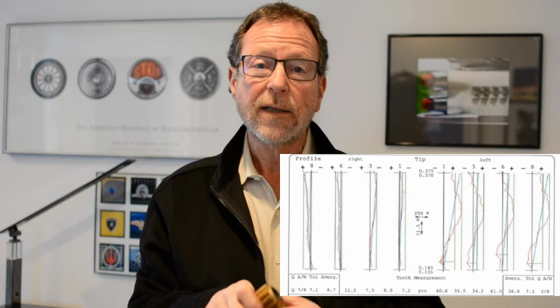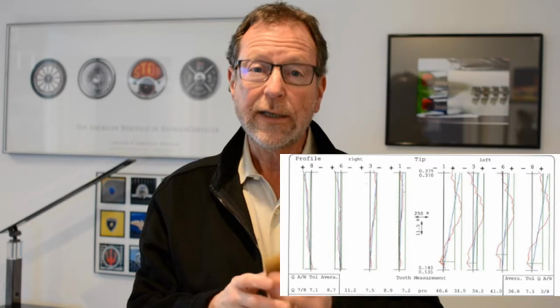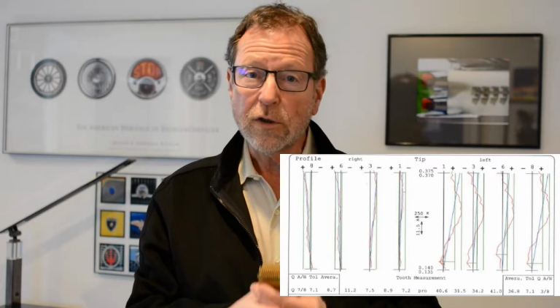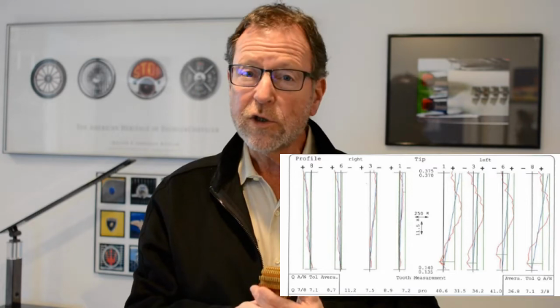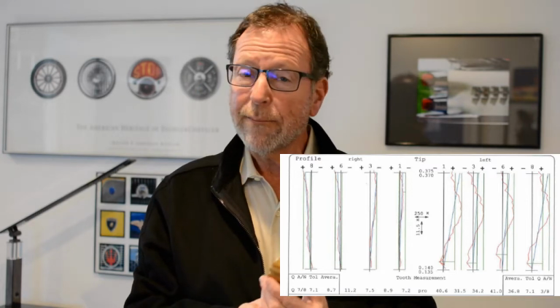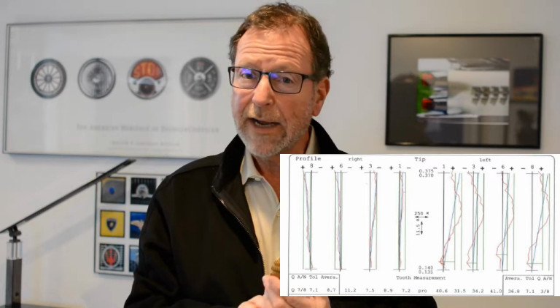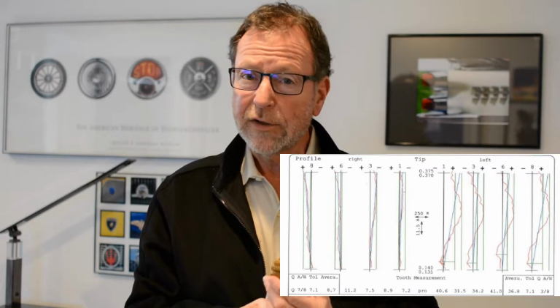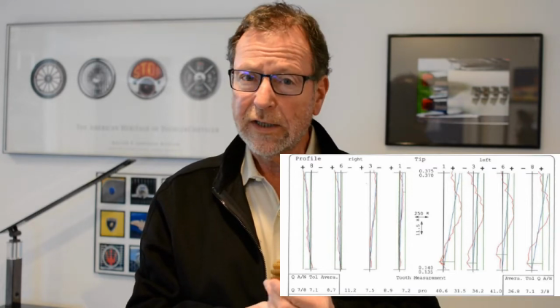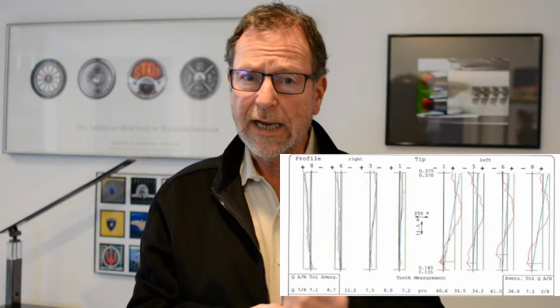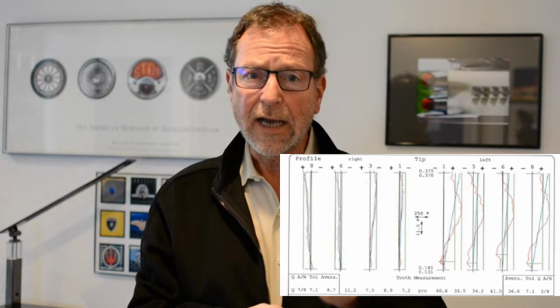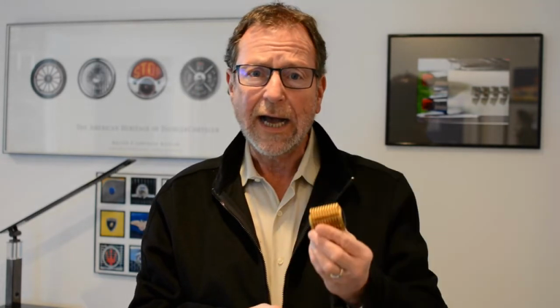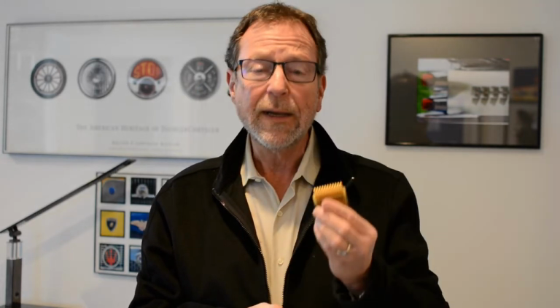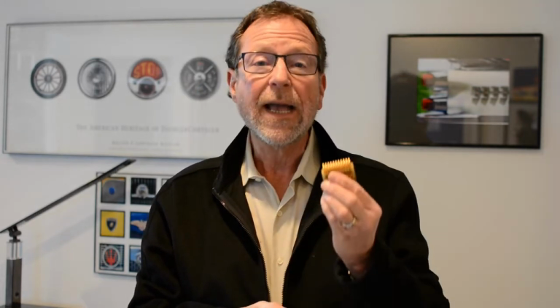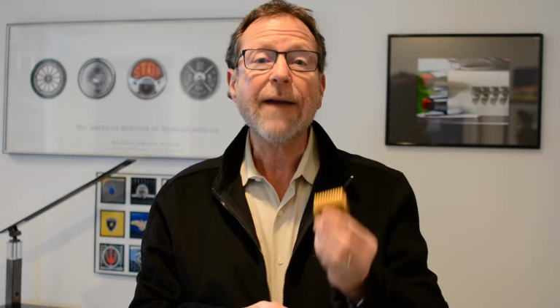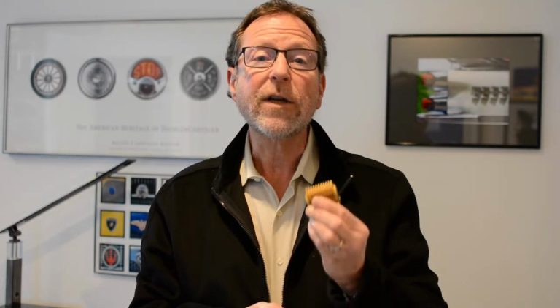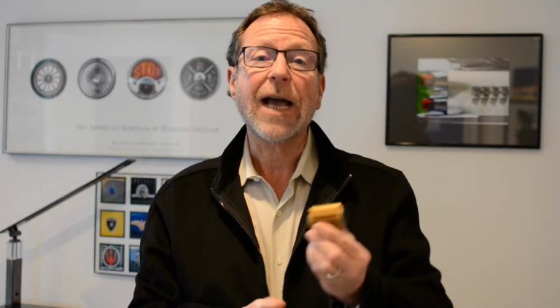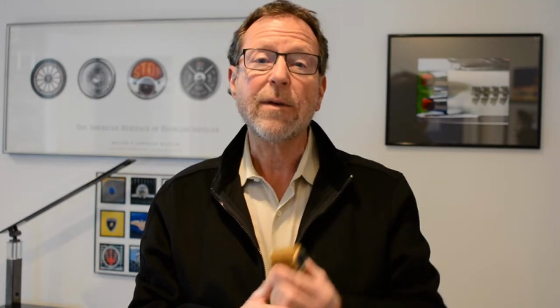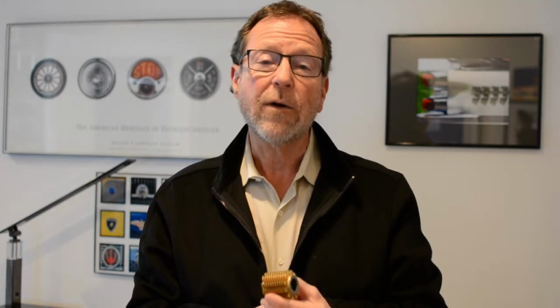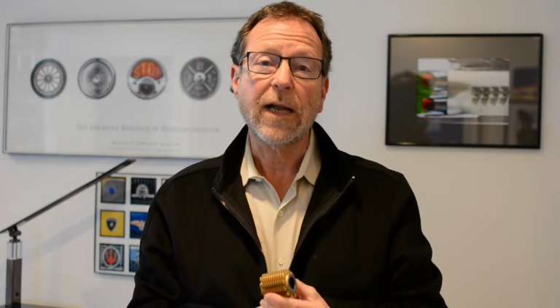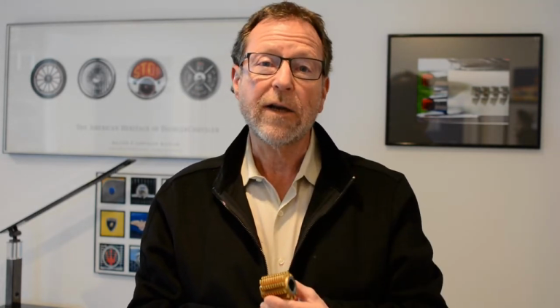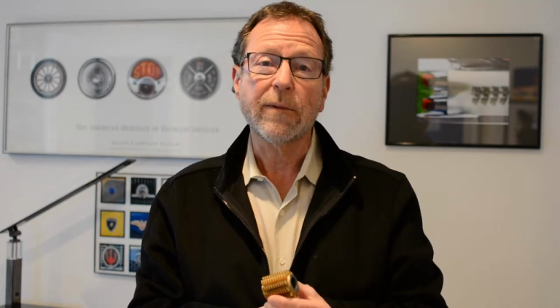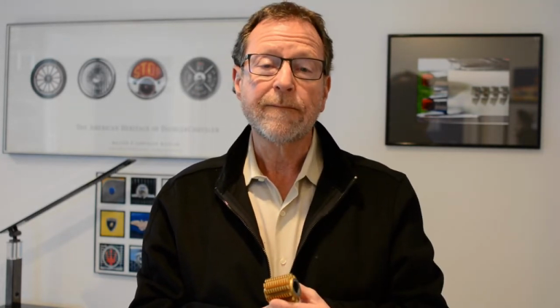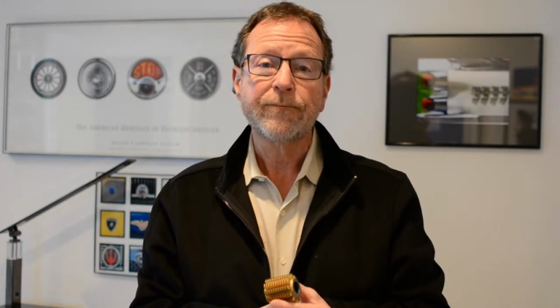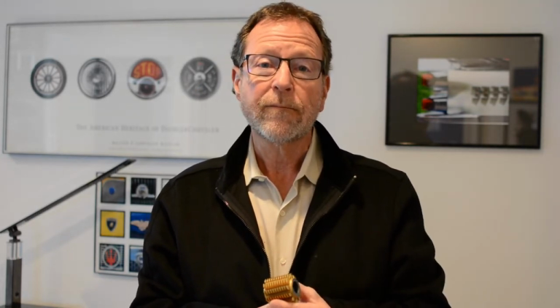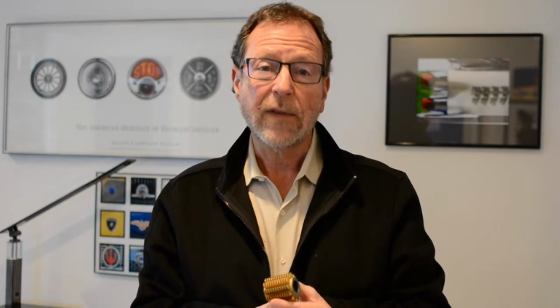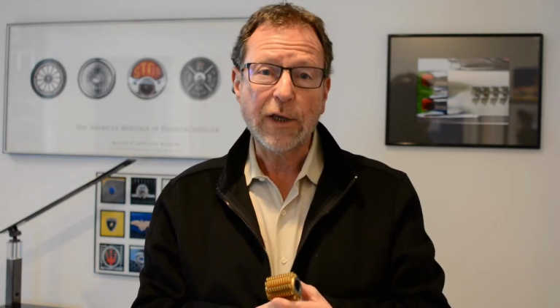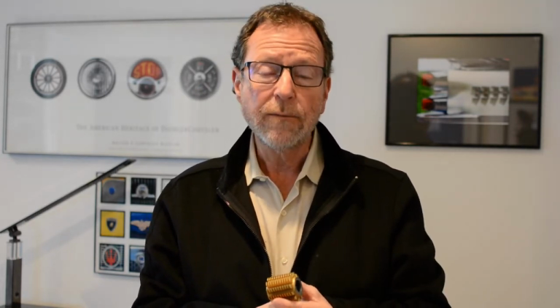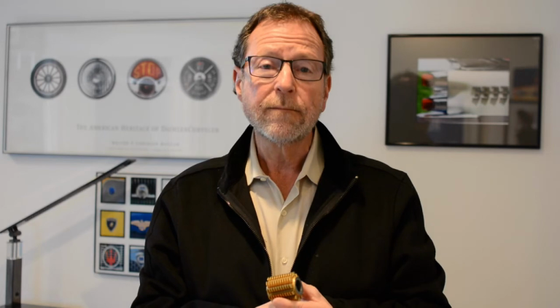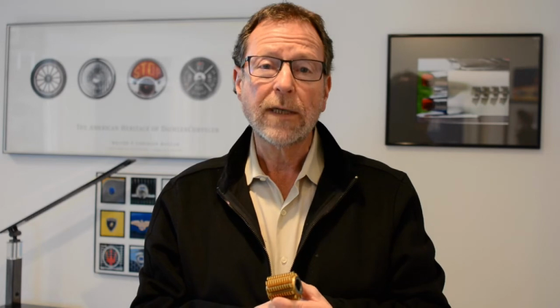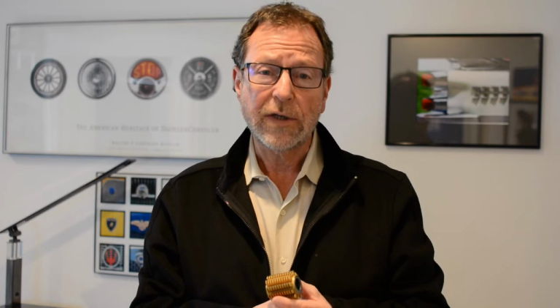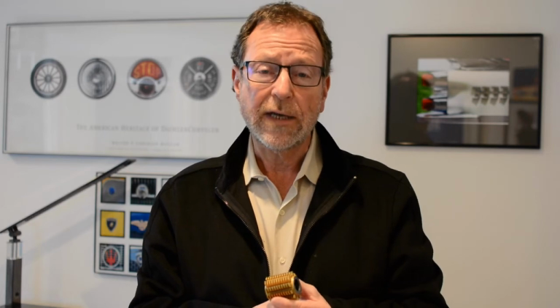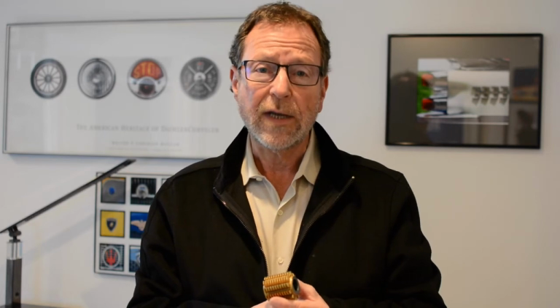It's good shop practice to indicate the hob every time you mount it on the arbor. Thank you and see you next time.